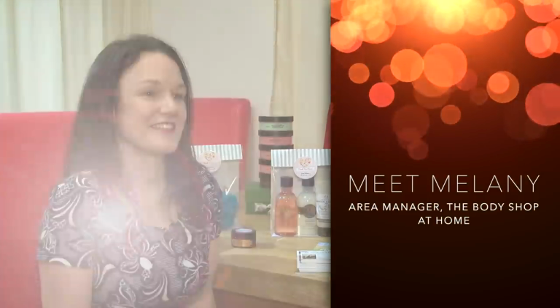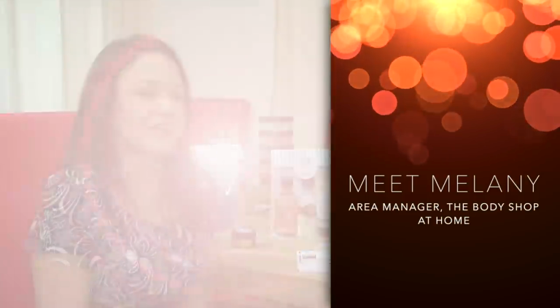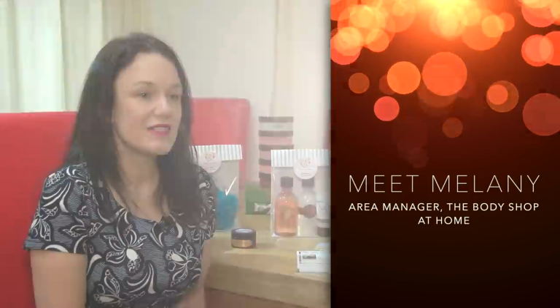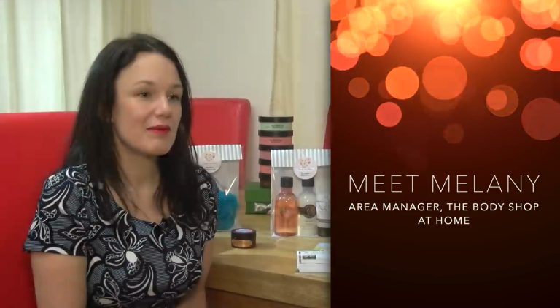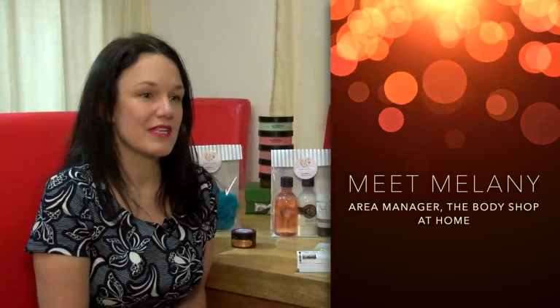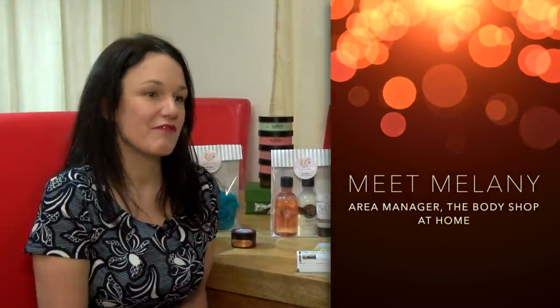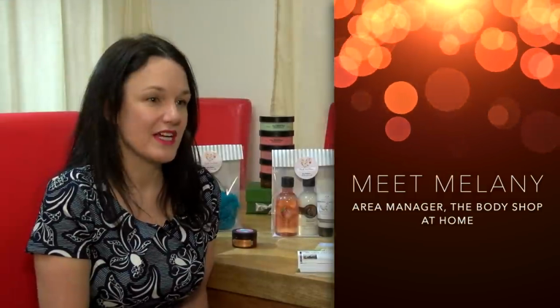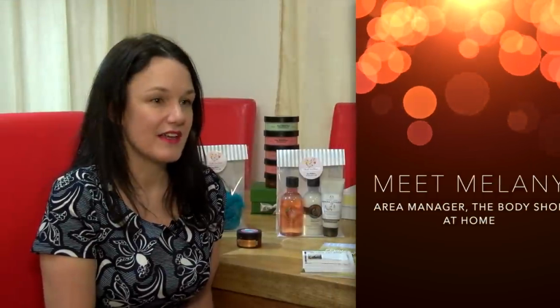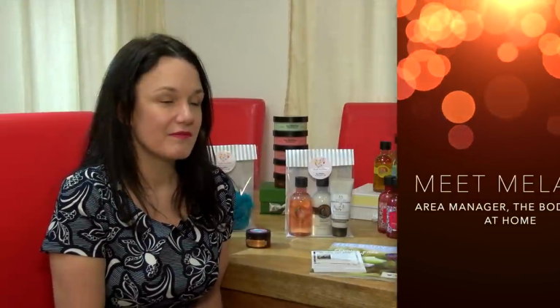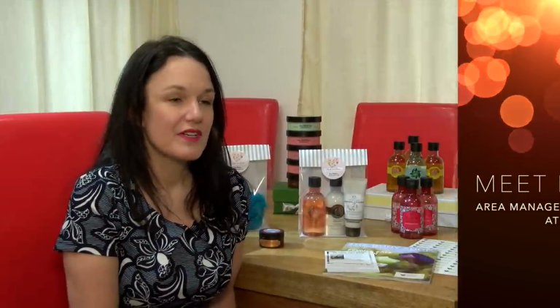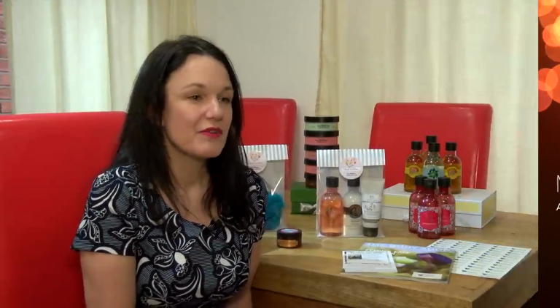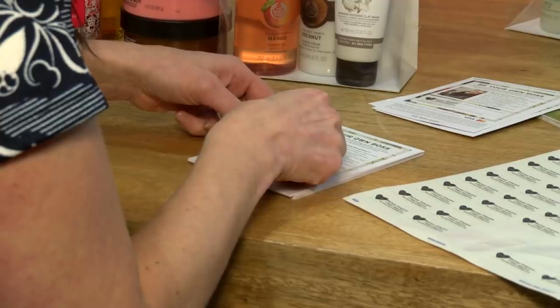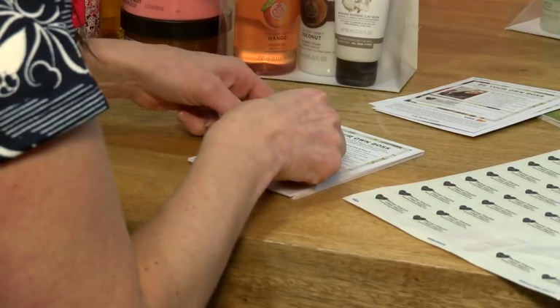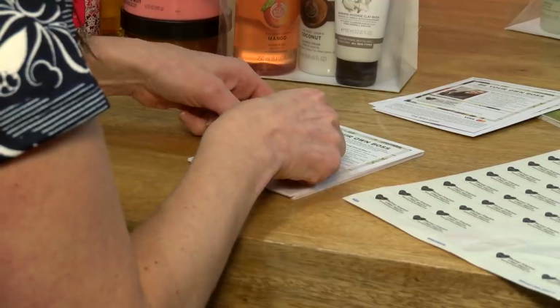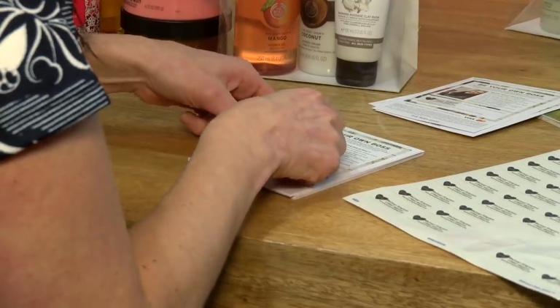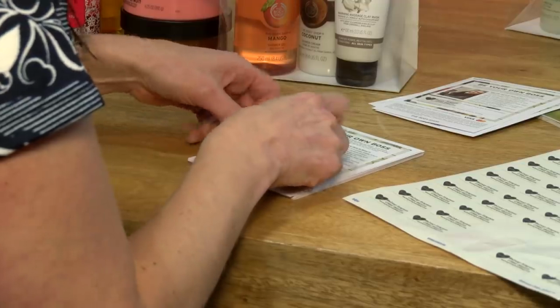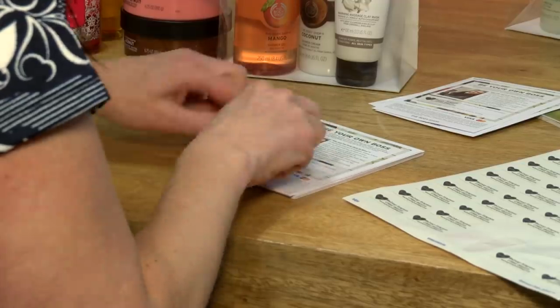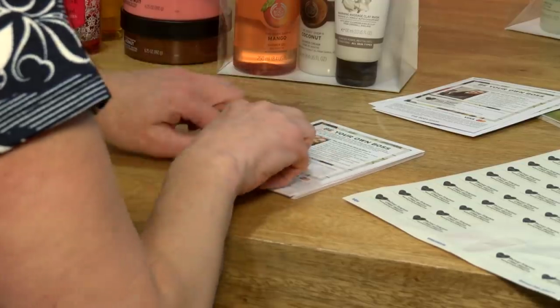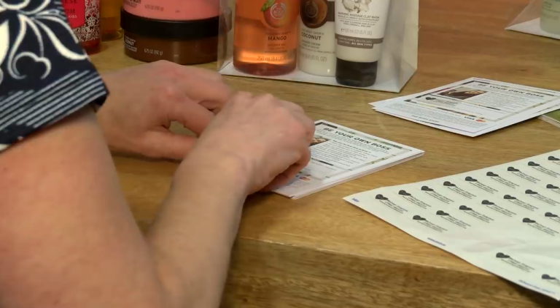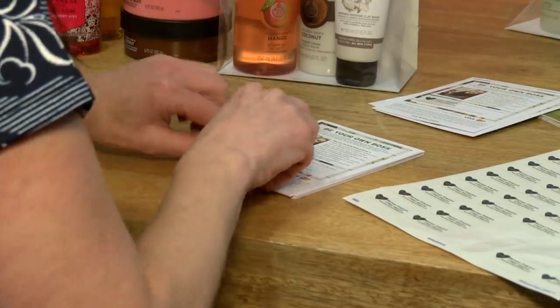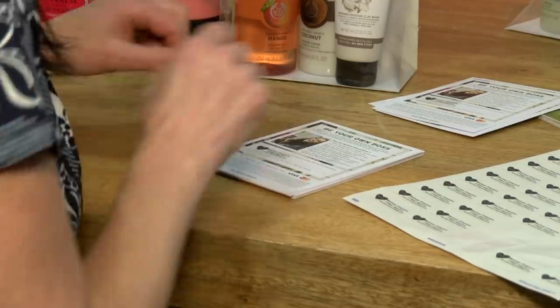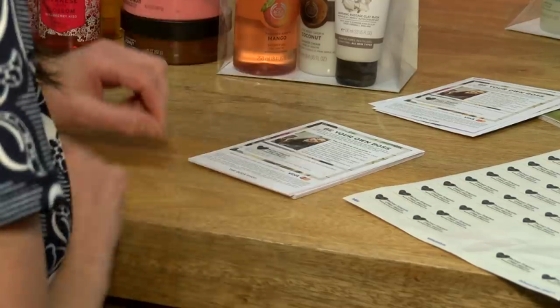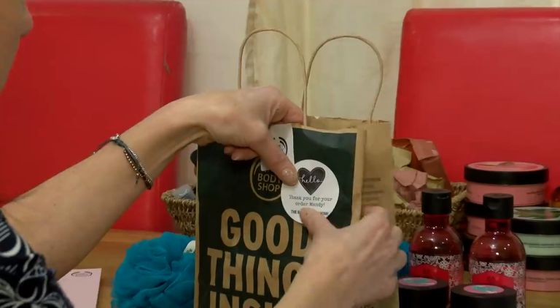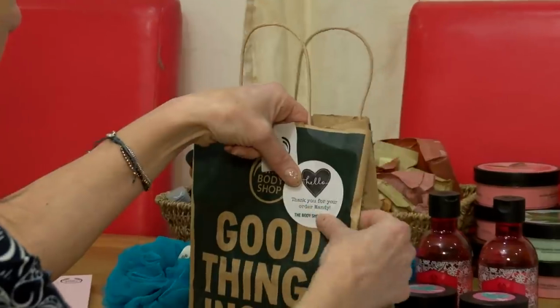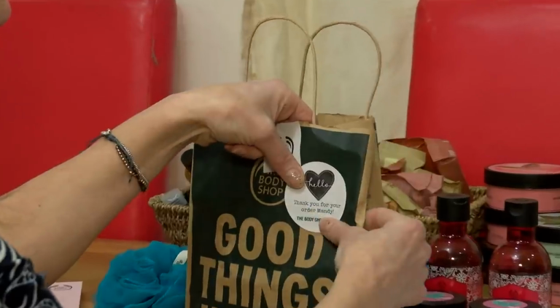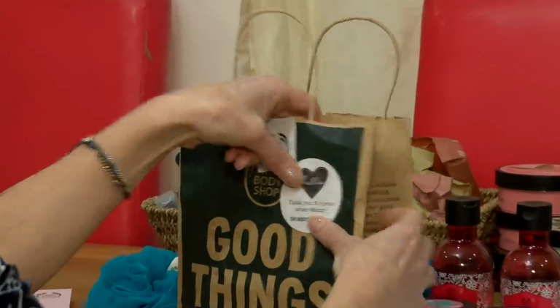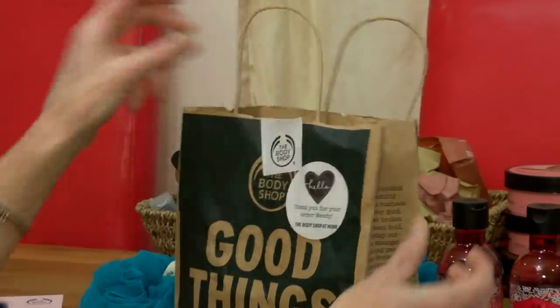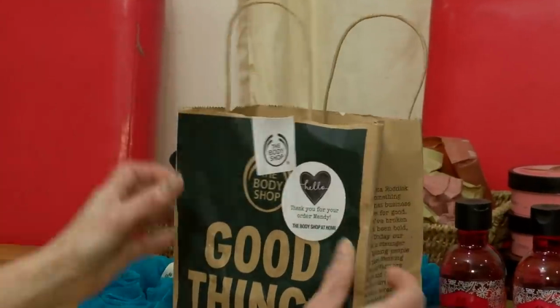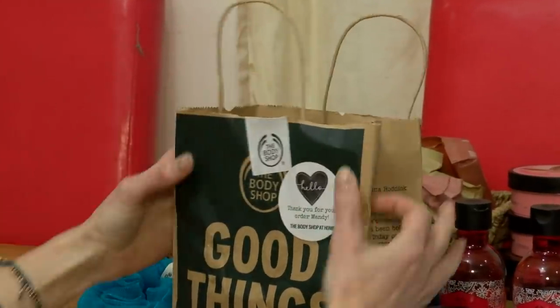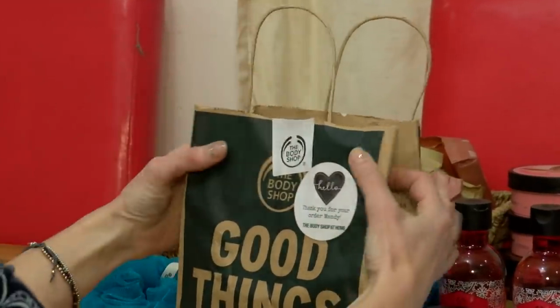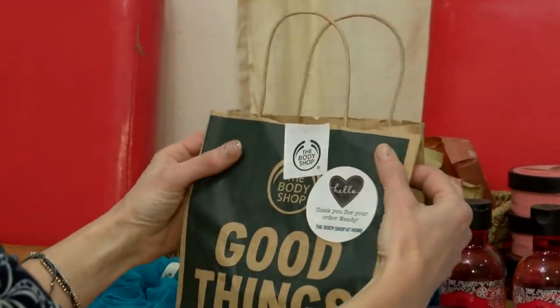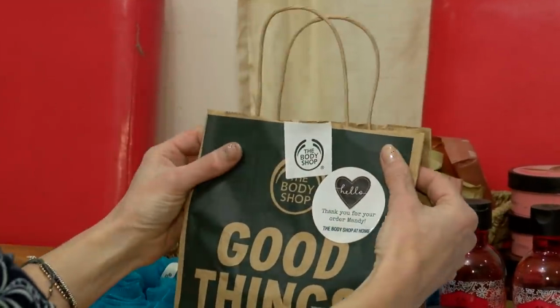We use labels every day. We use them on all sorts of things — catalogues, products — the list is endless.